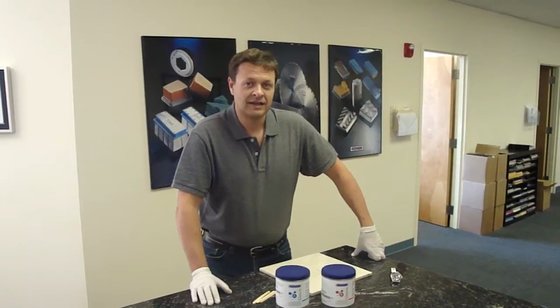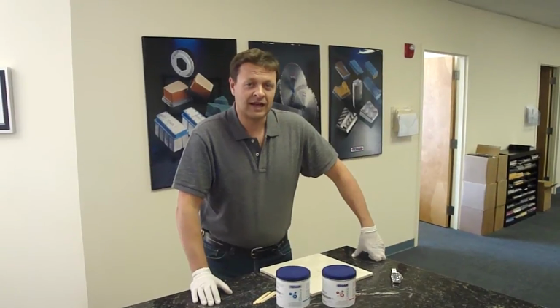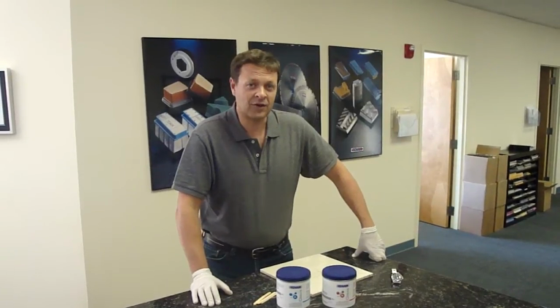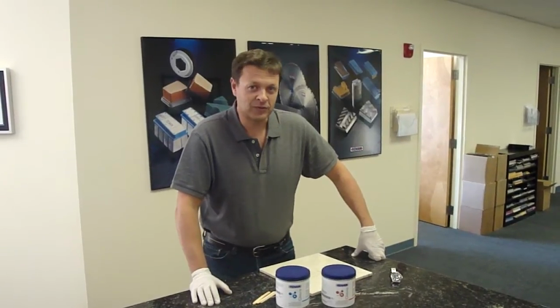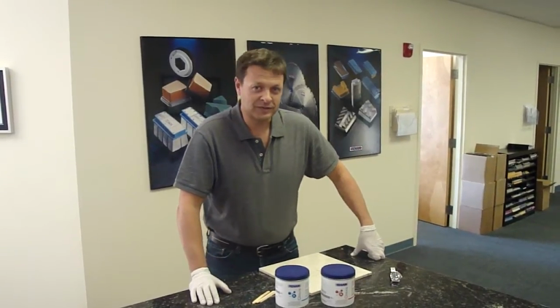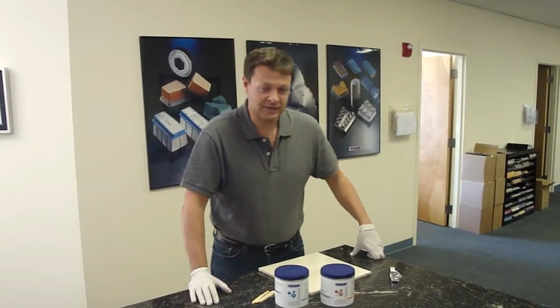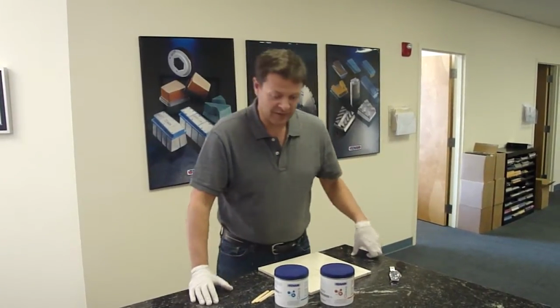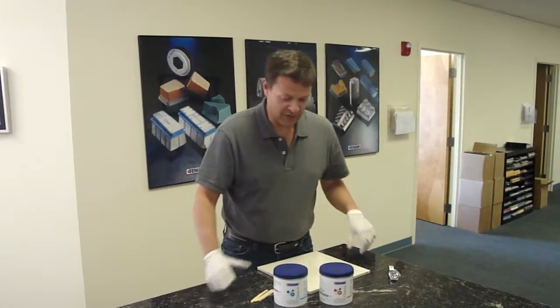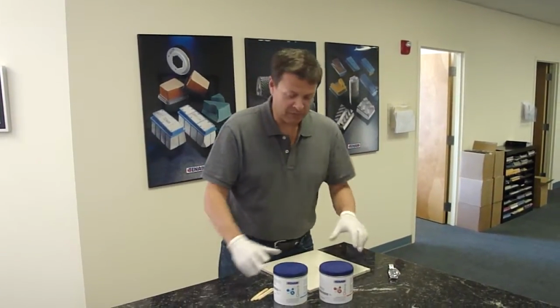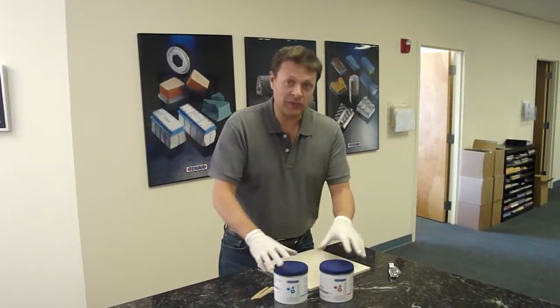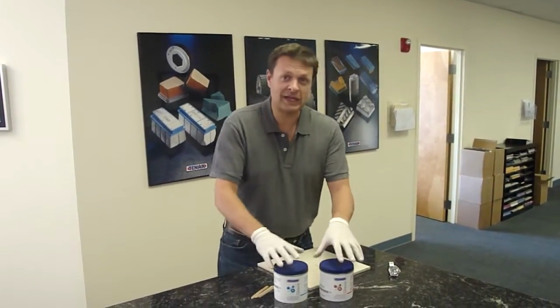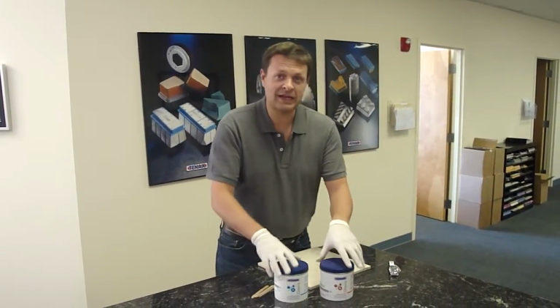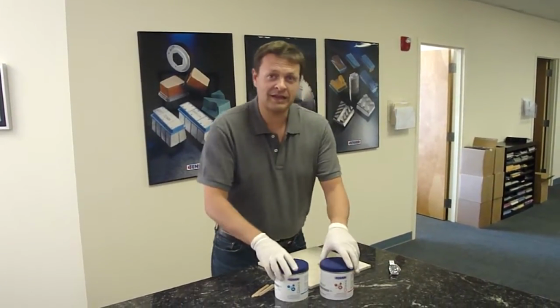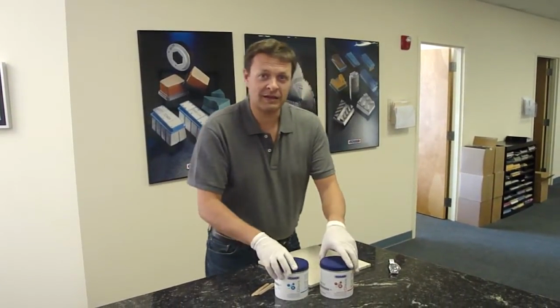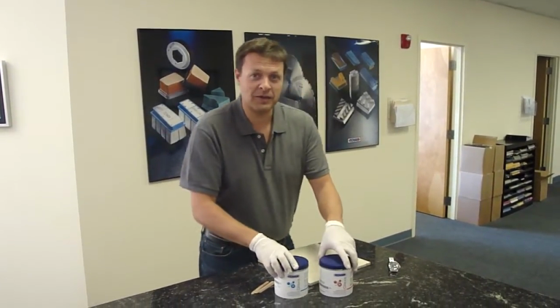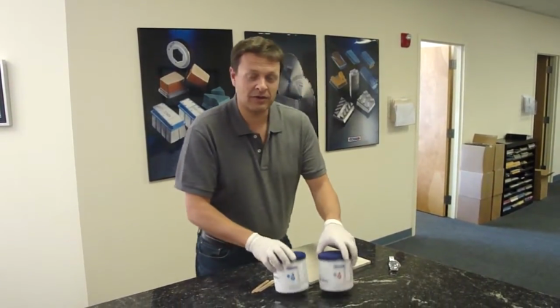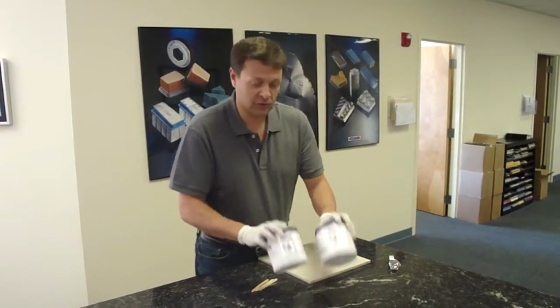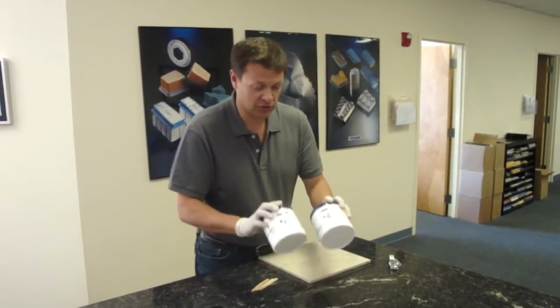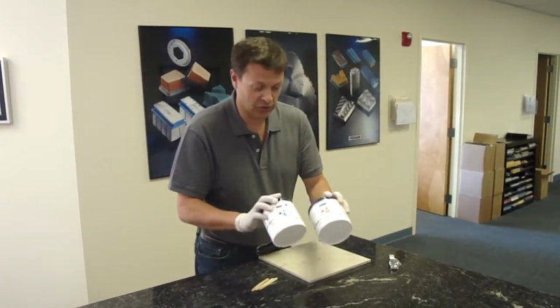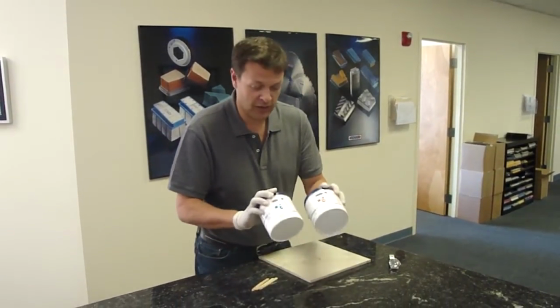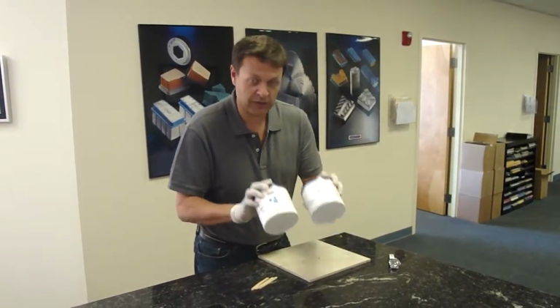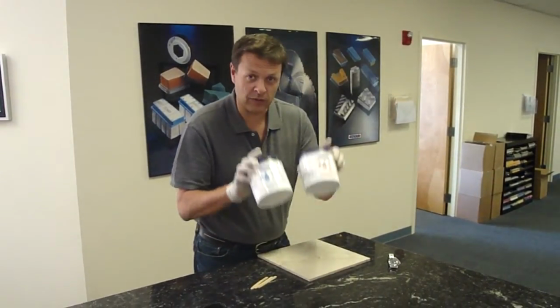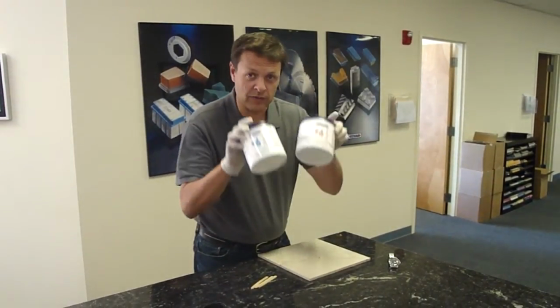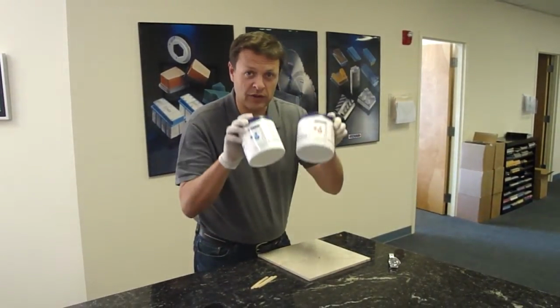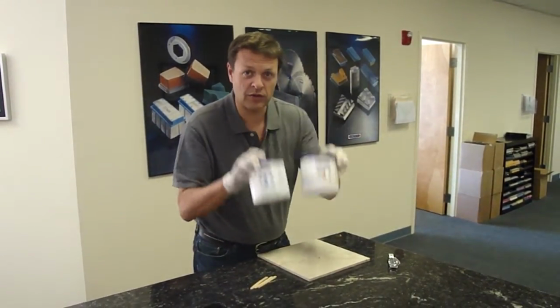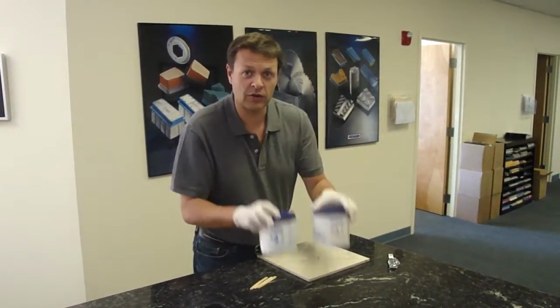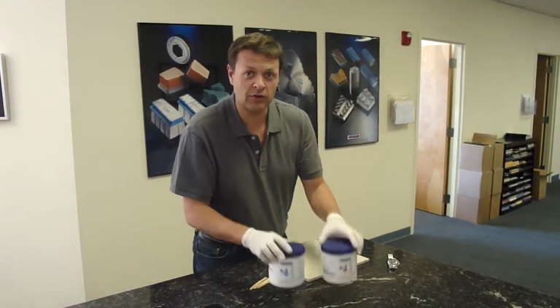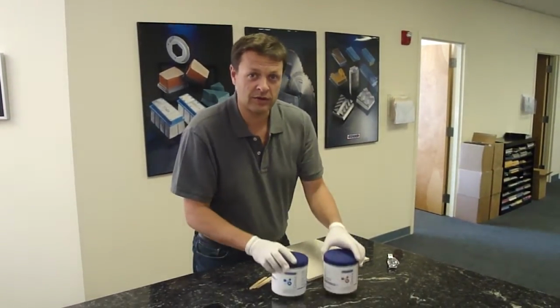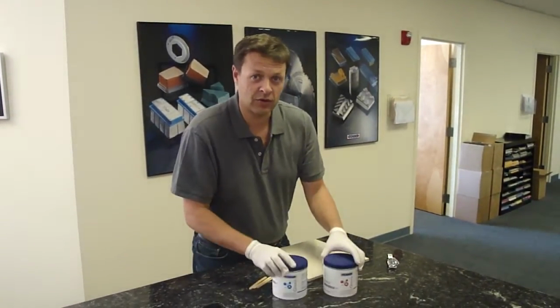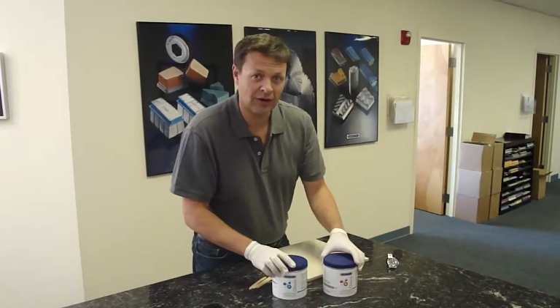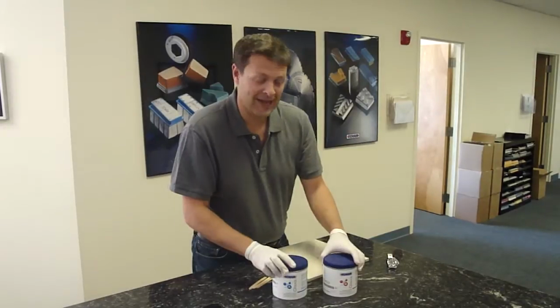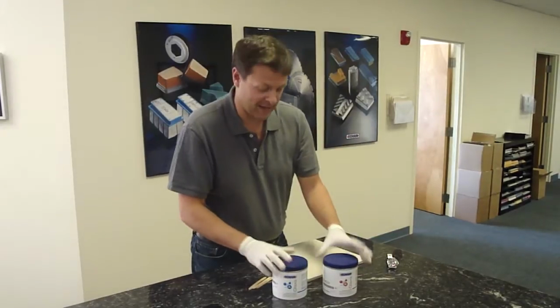Hello, this is Filippo with Tenax and I'm here to show you how to use the new glue, it's called Glax.